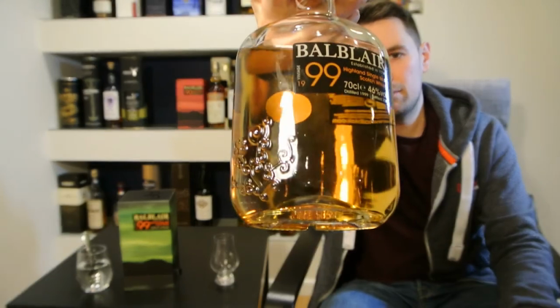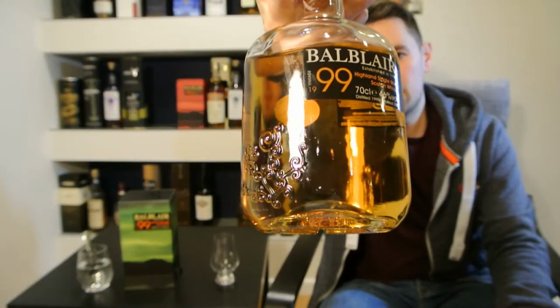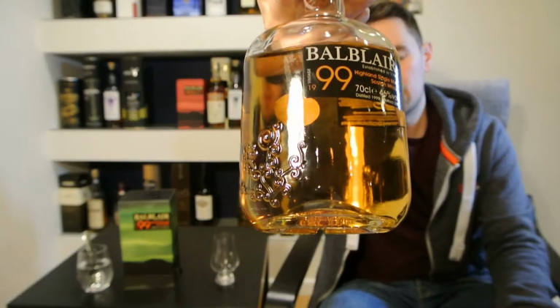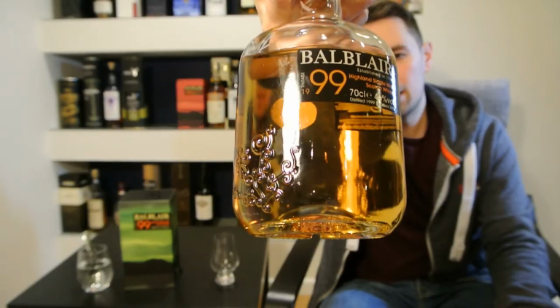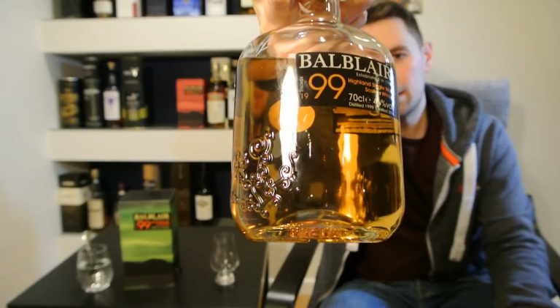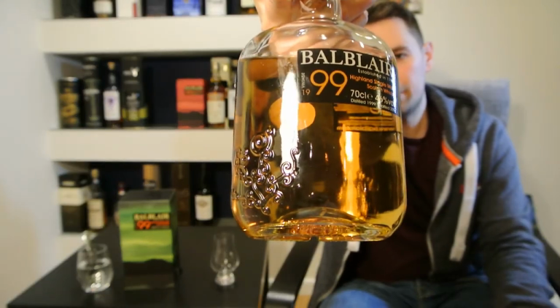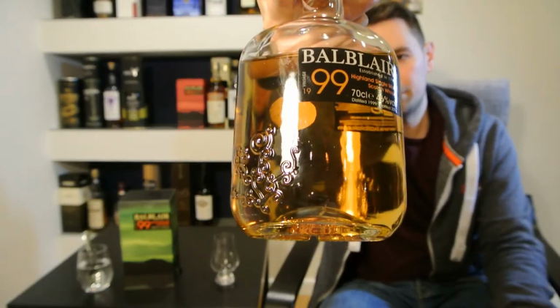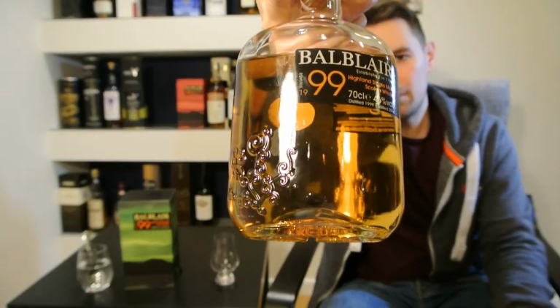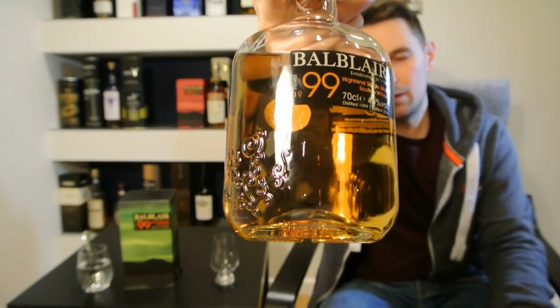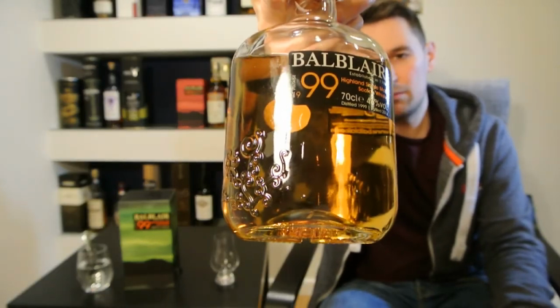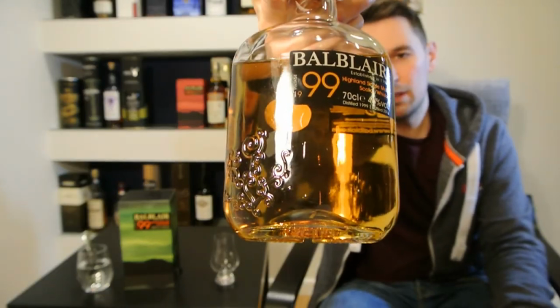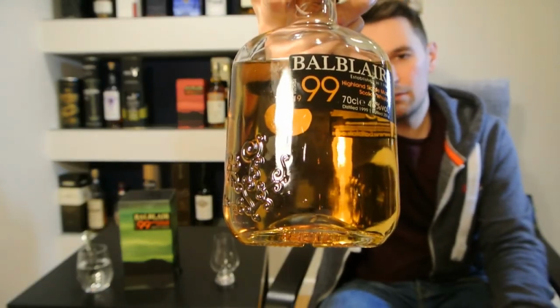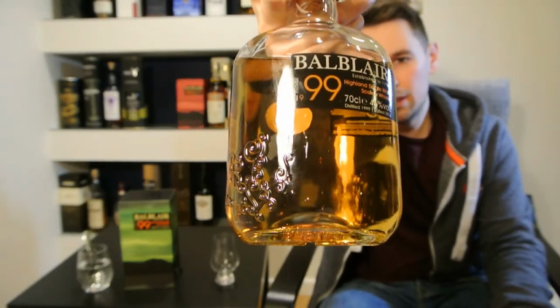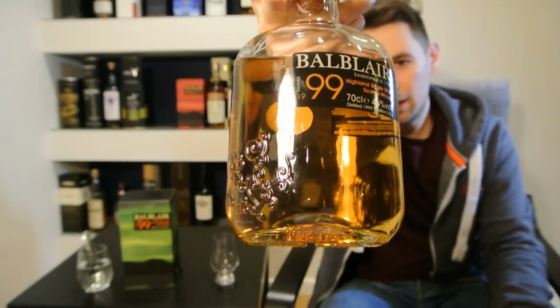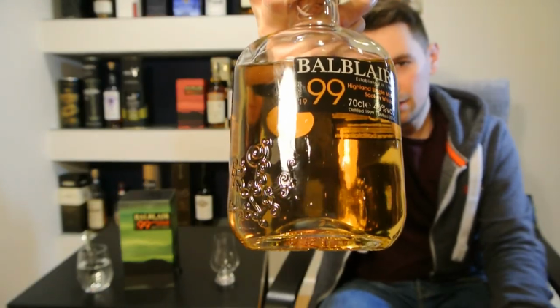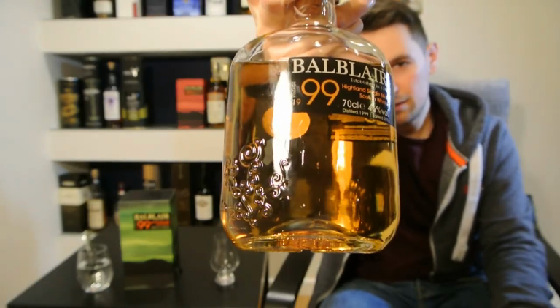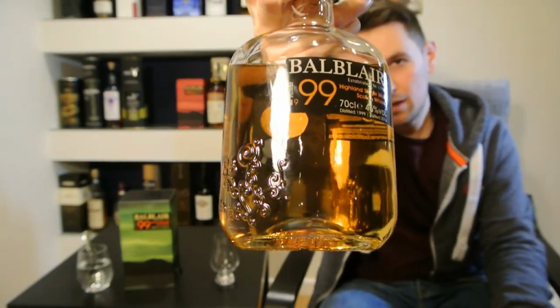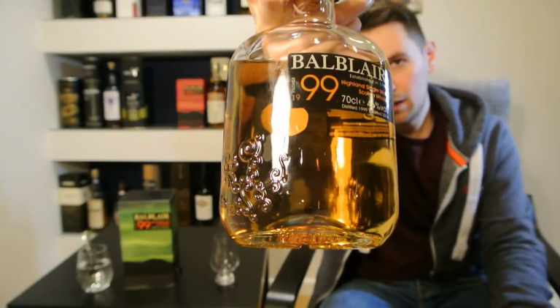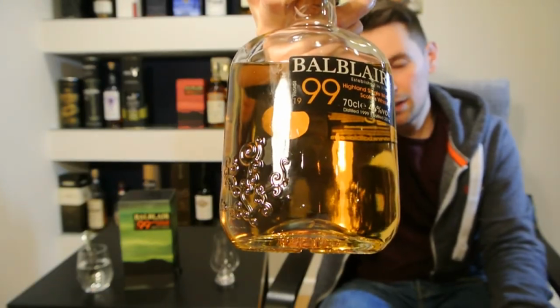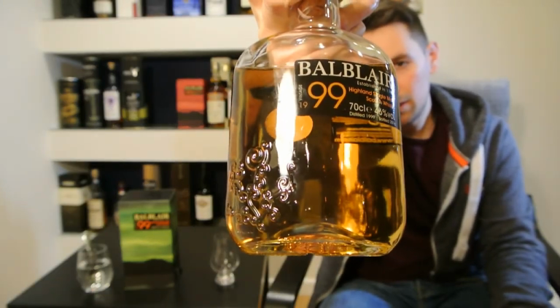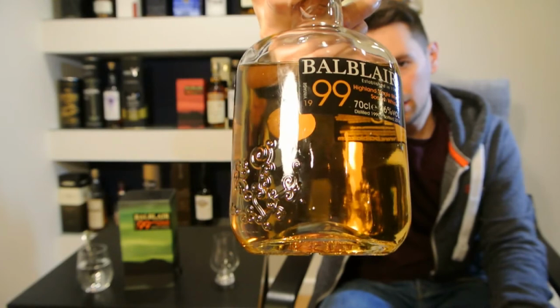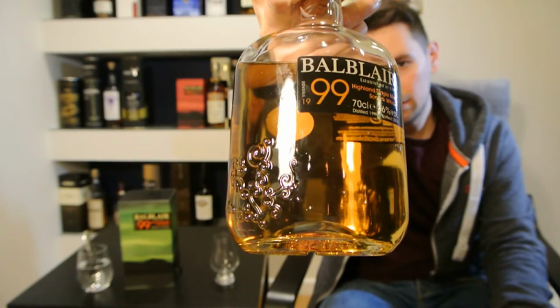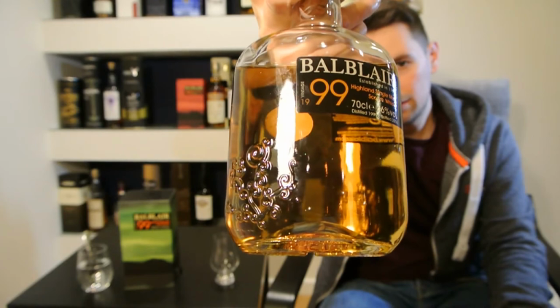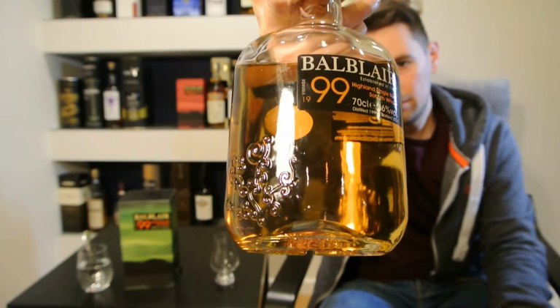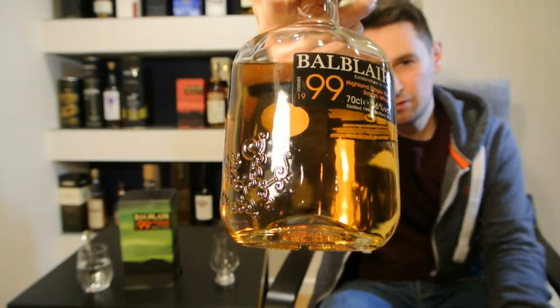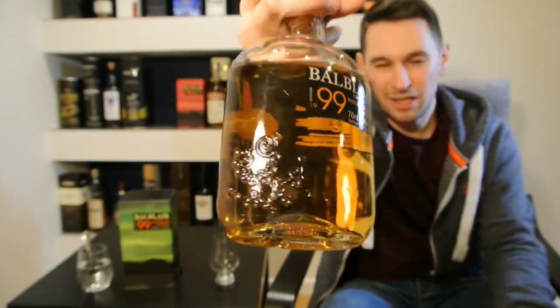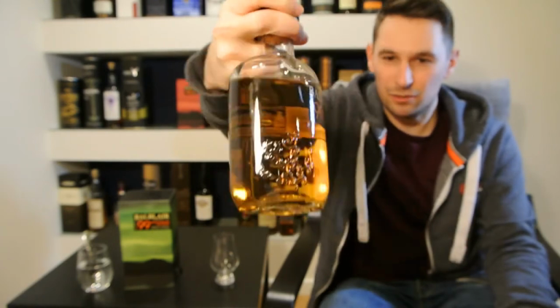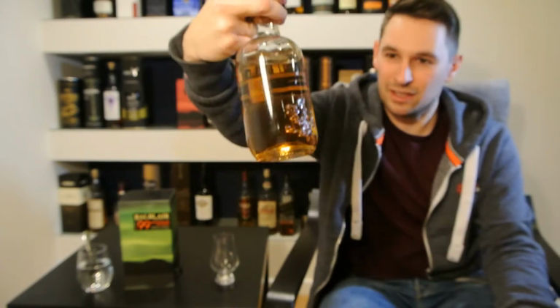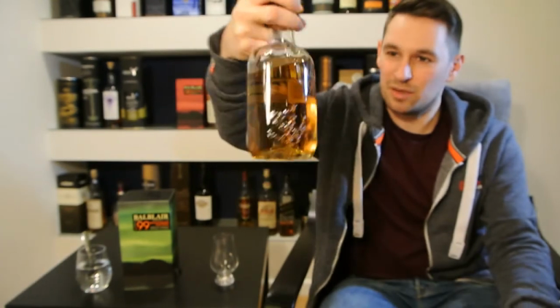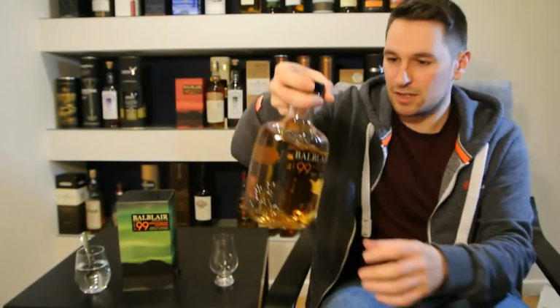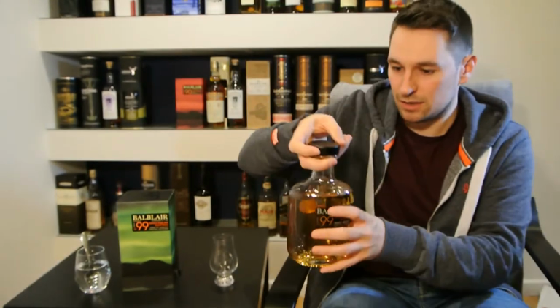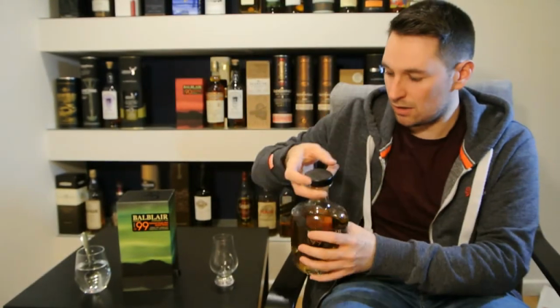Here's the bottle. Really nice glassware there. They do make it look nice — the presentation's great.